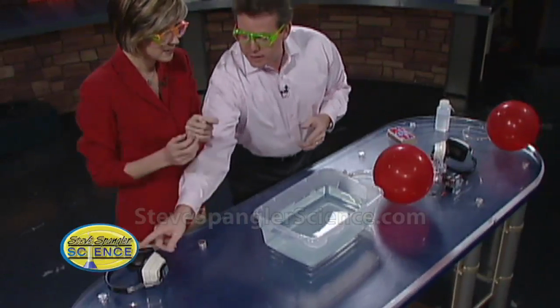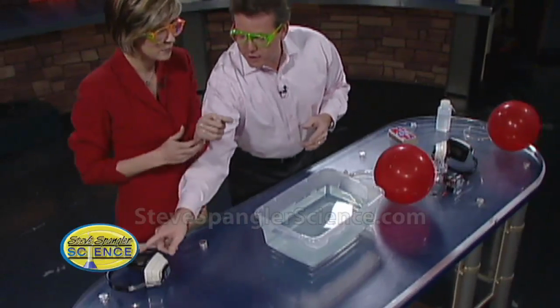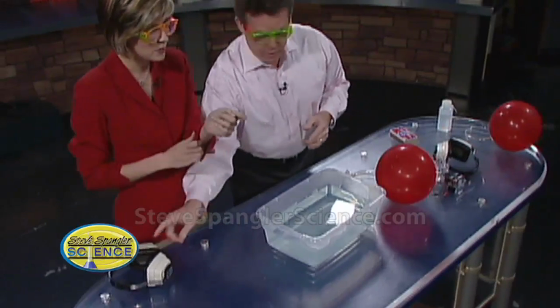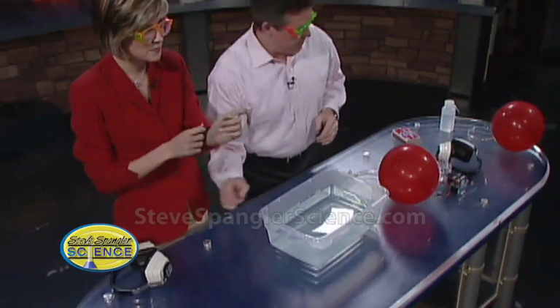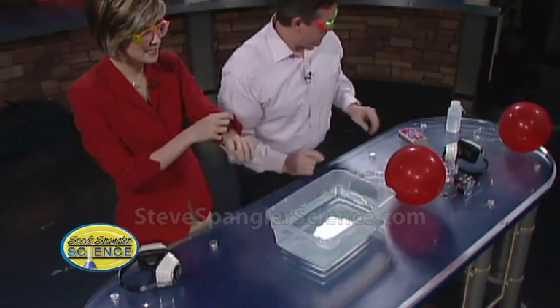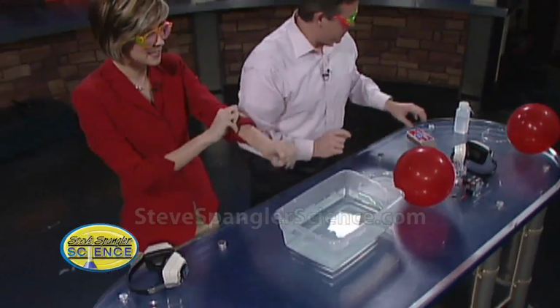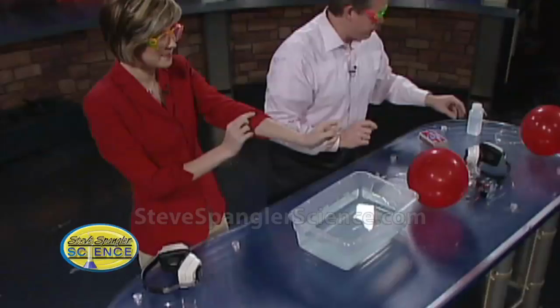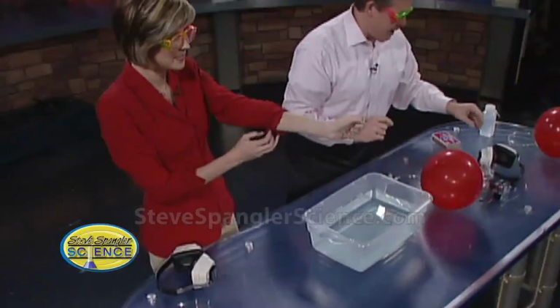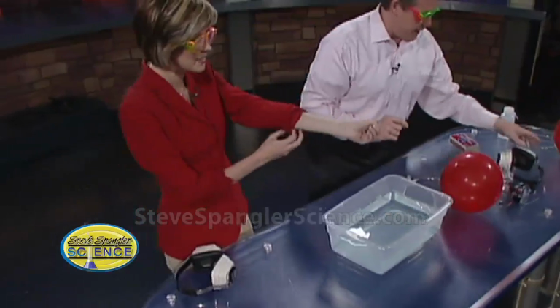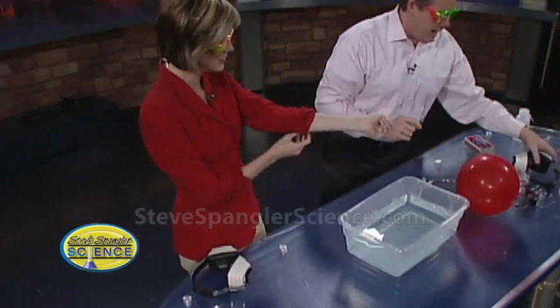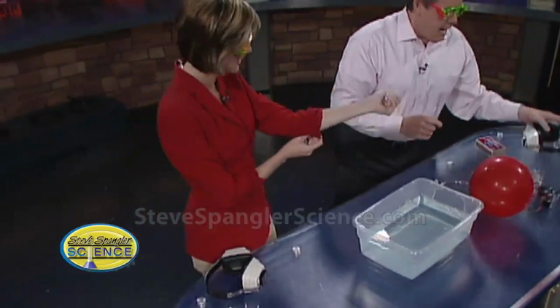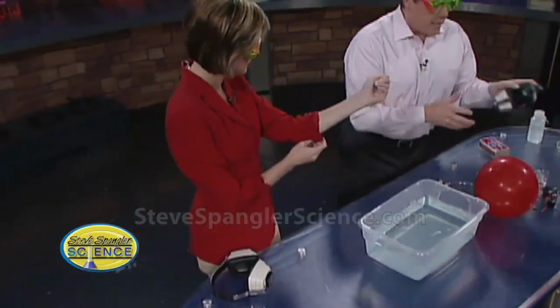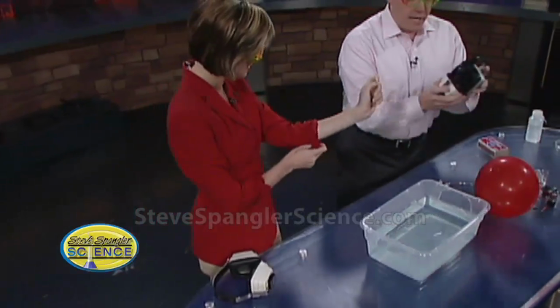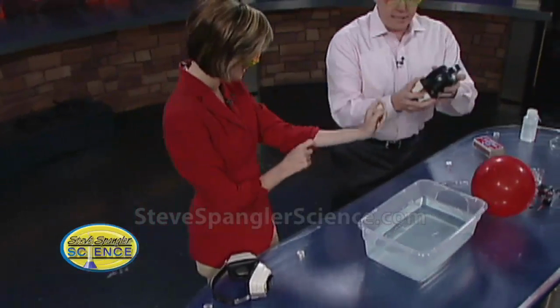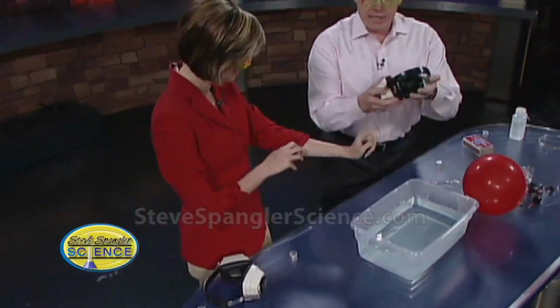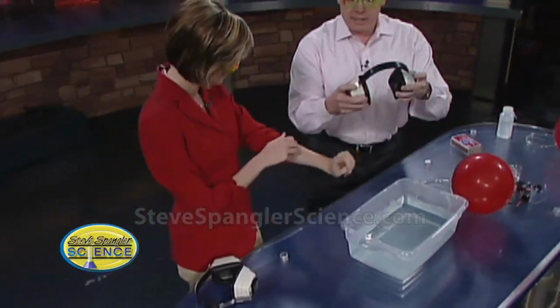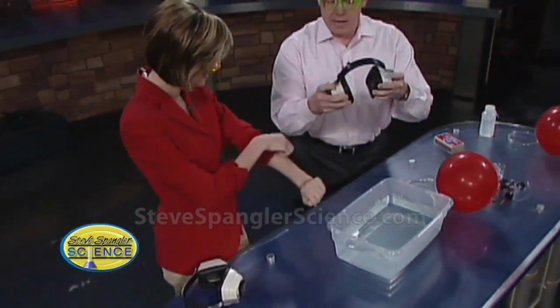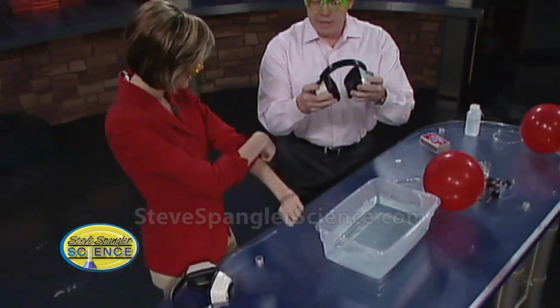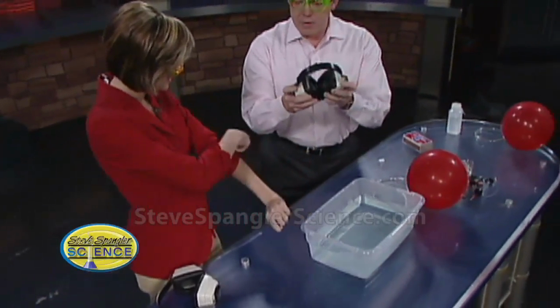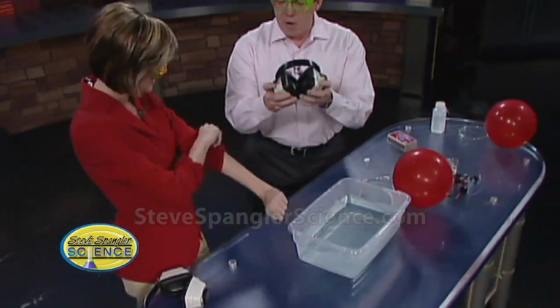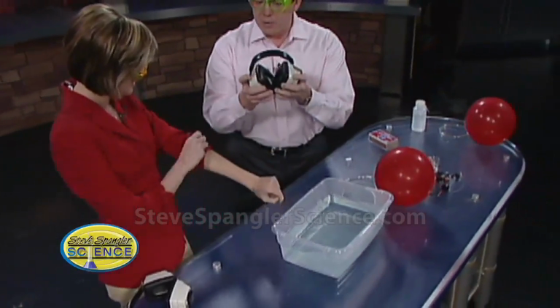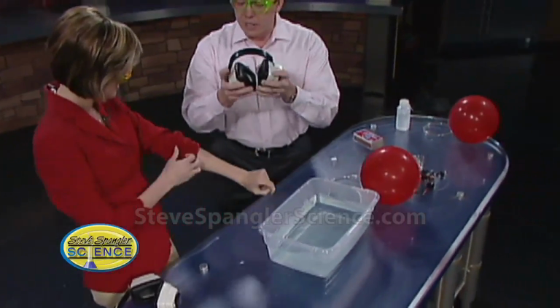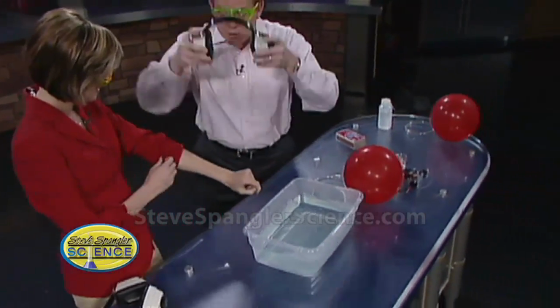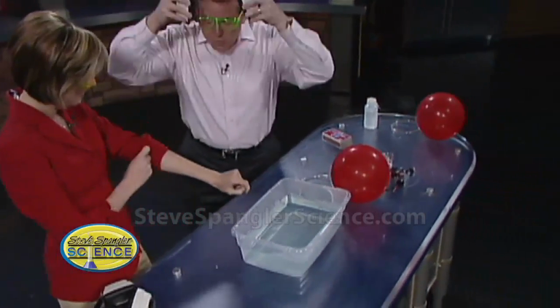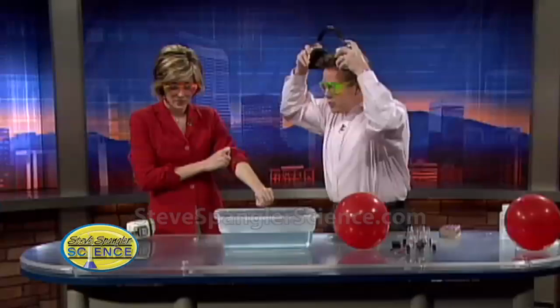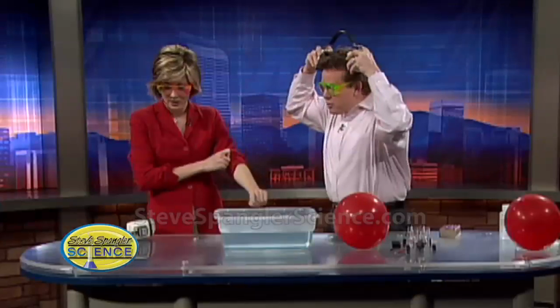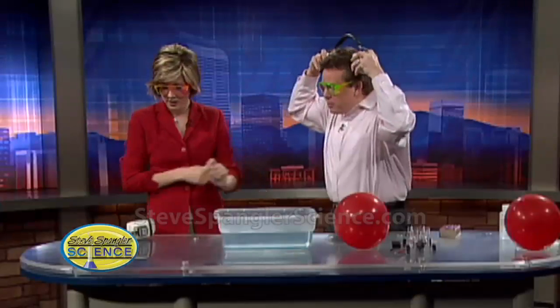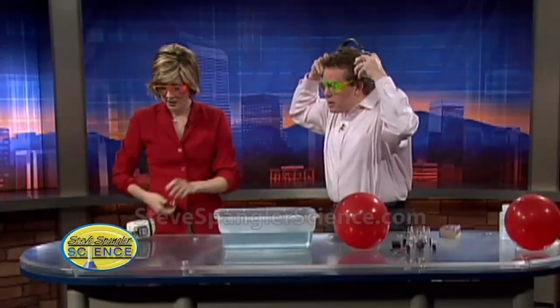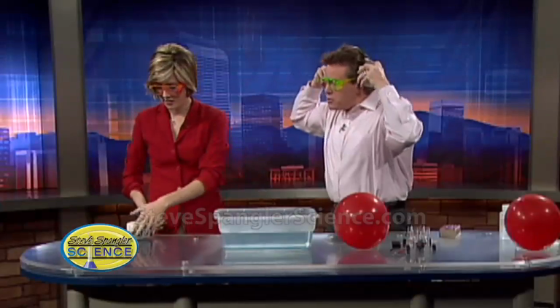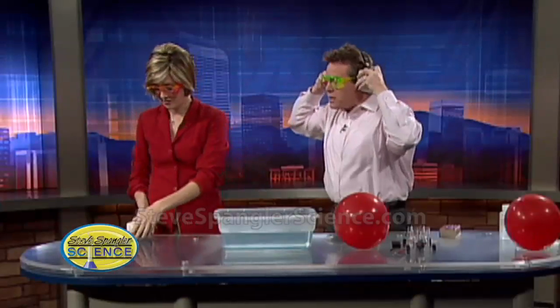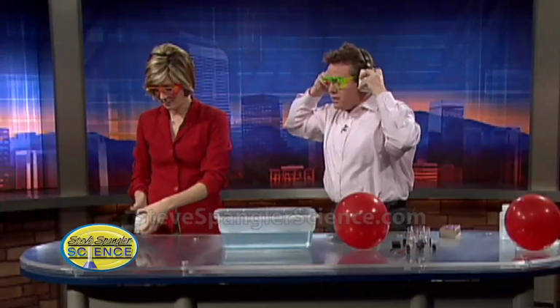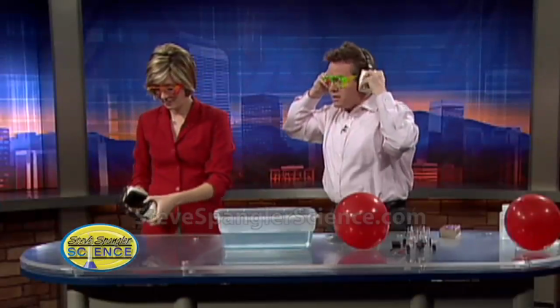I'm going to roll up my sleeves so I don't singe myself. See, these are thought protectors — put on your thought protectors like this.